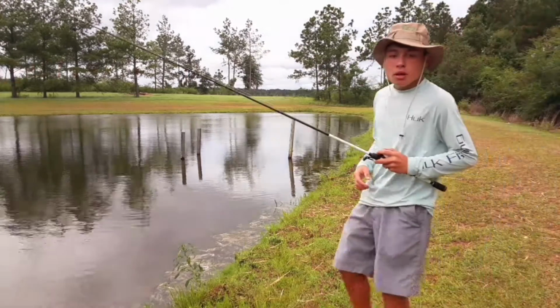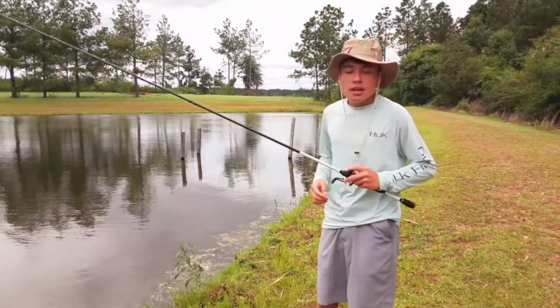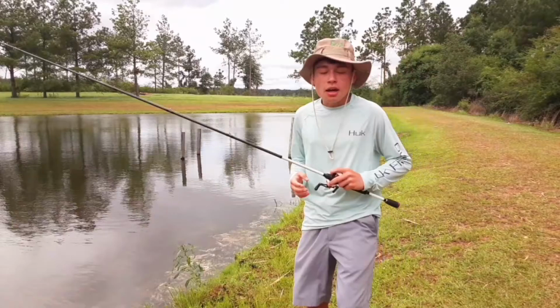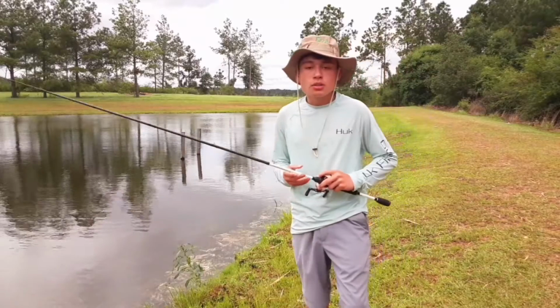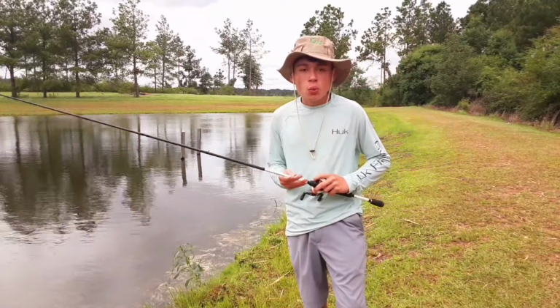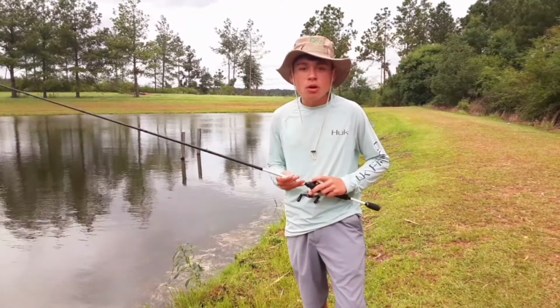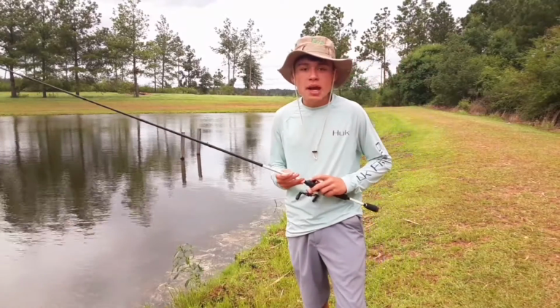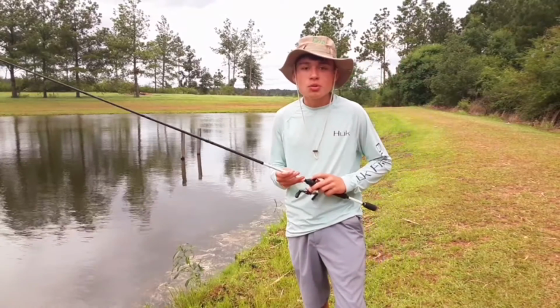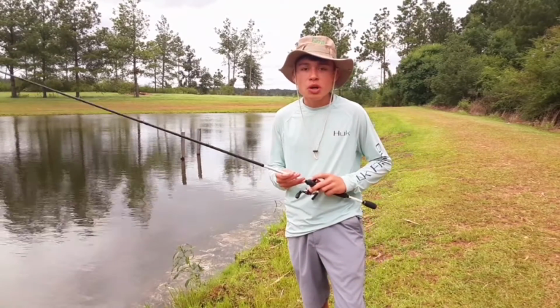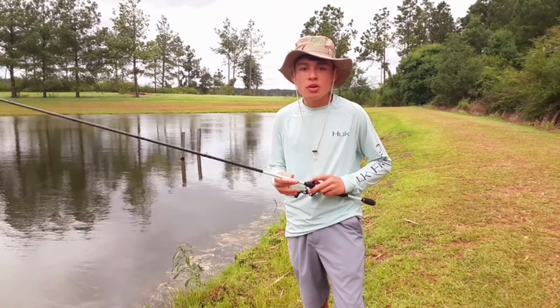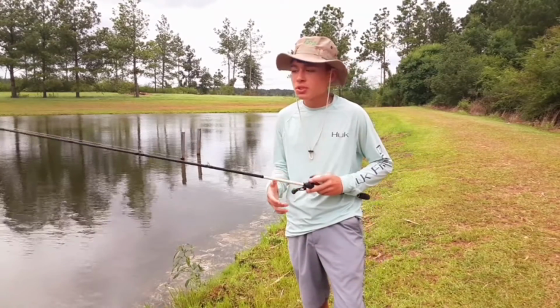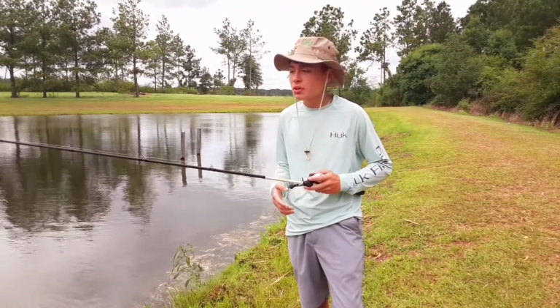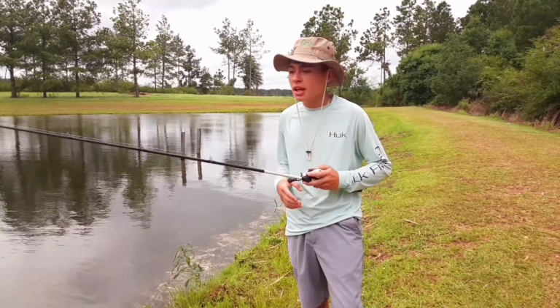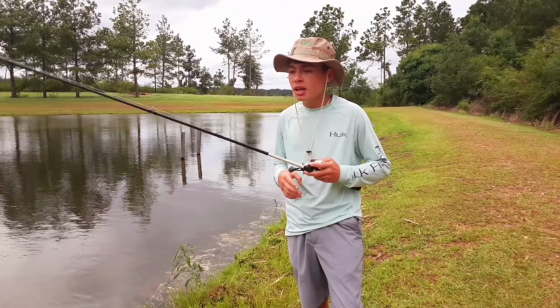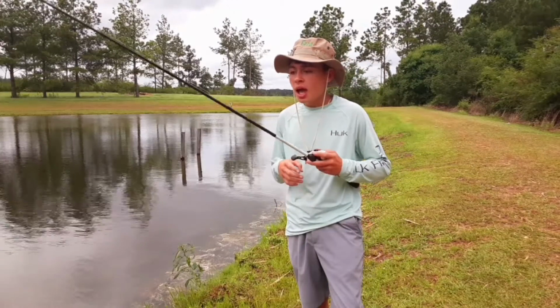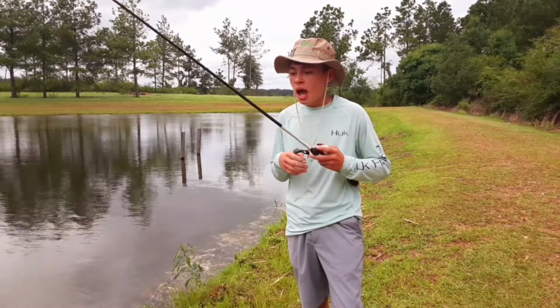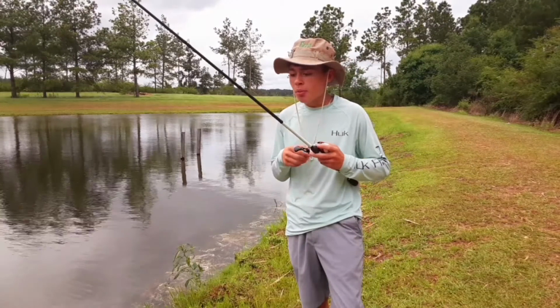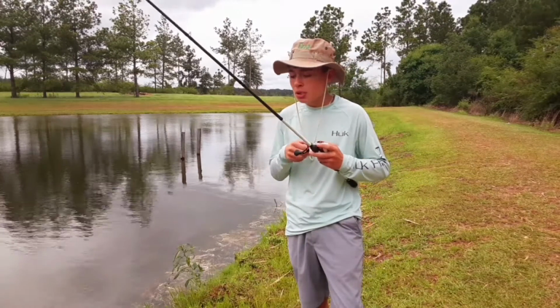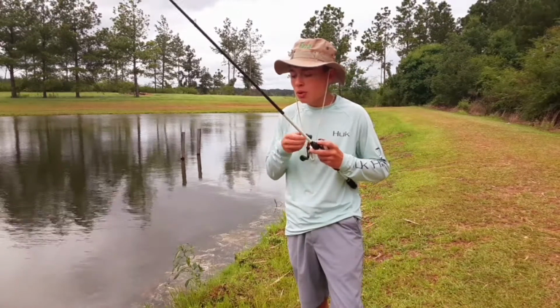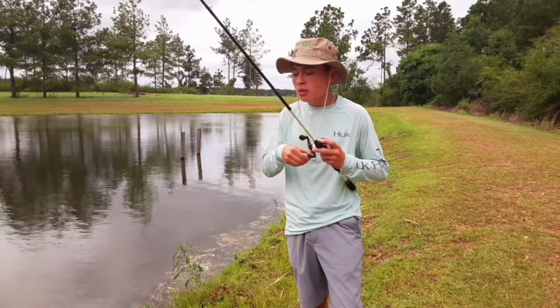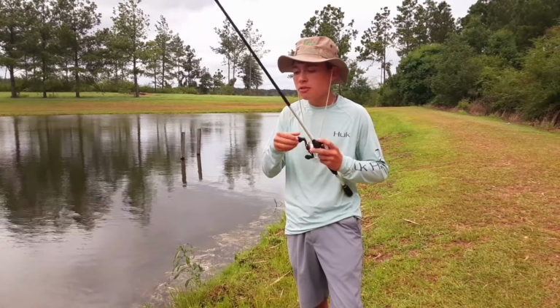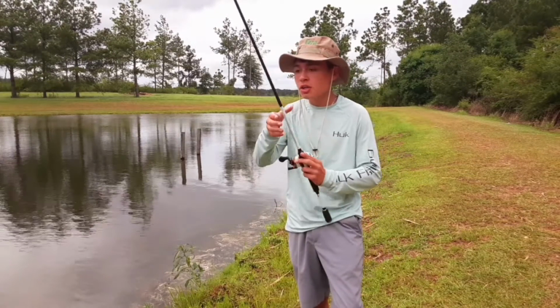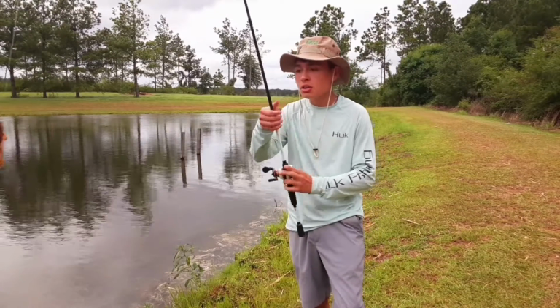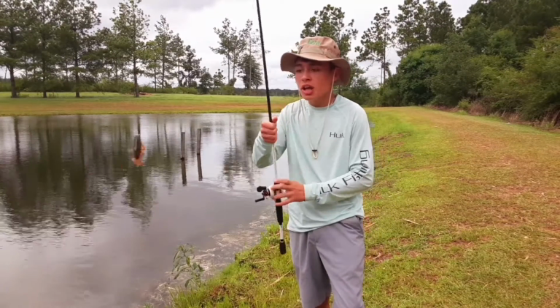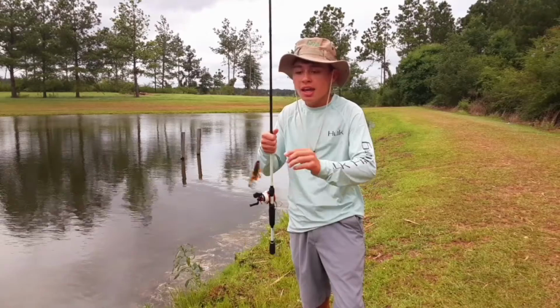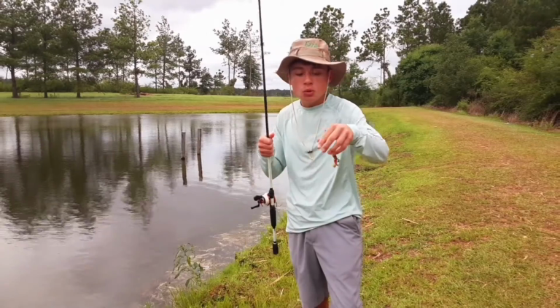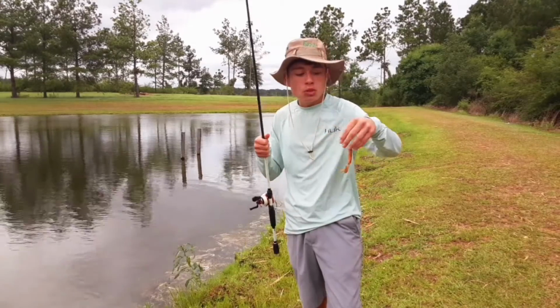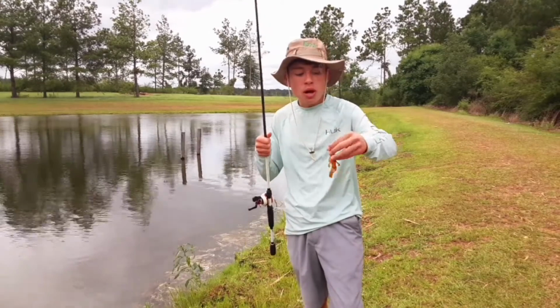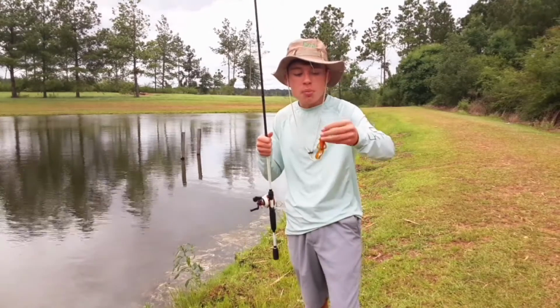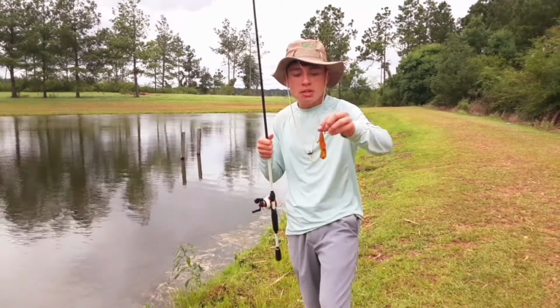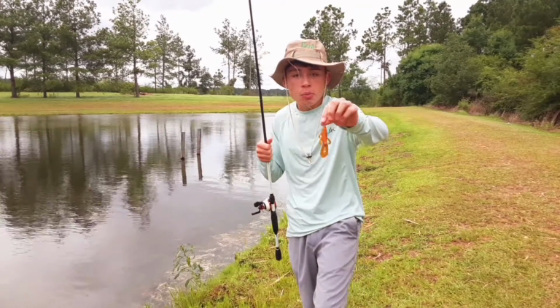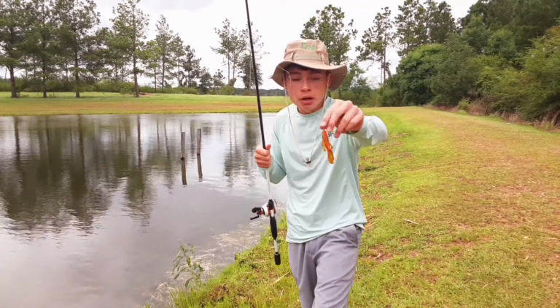Hey guys, welcome back to a brand new episode. Today I'm going to be showing you how to fish a Guggen Squad Bandito Bug.